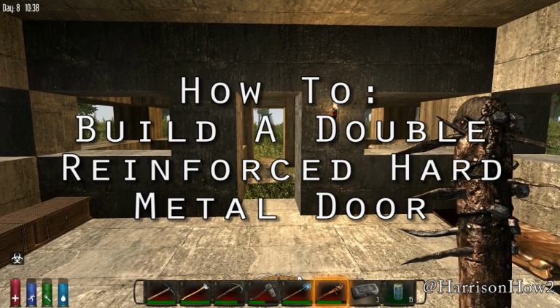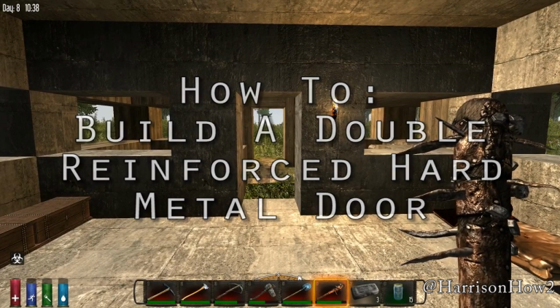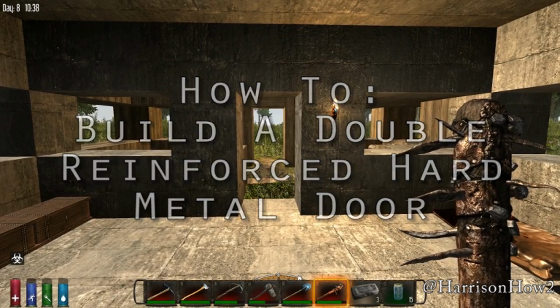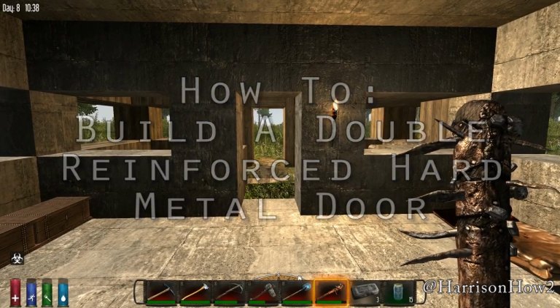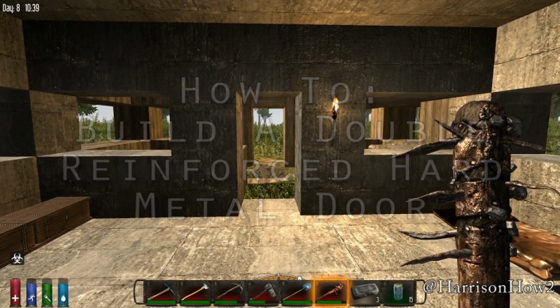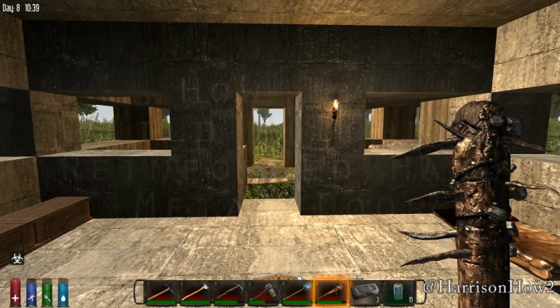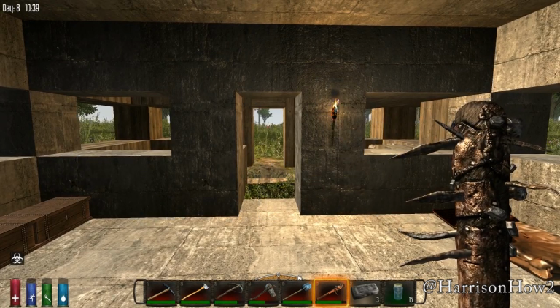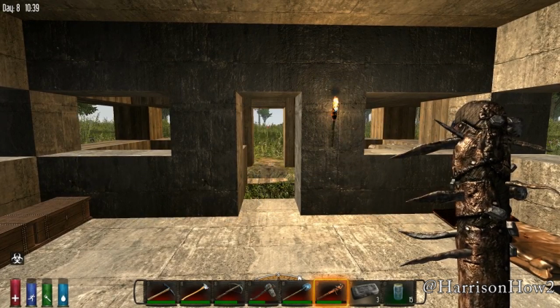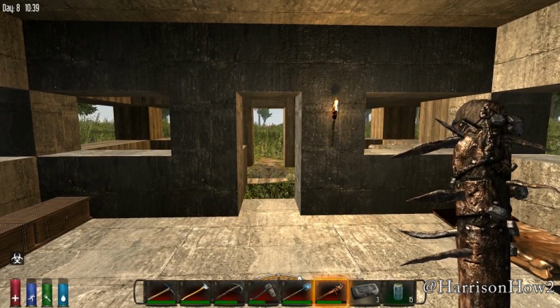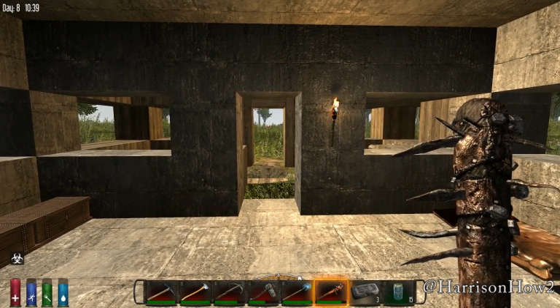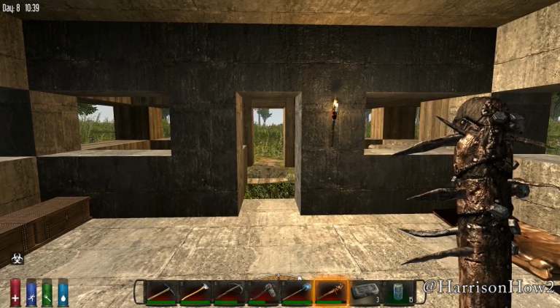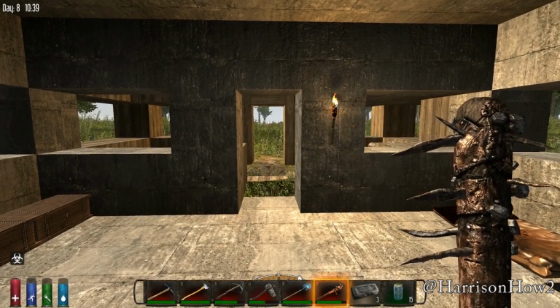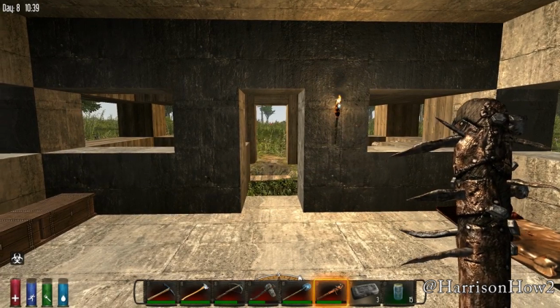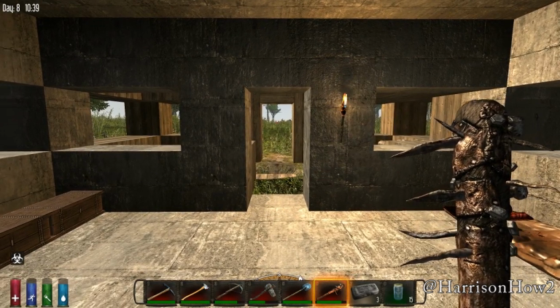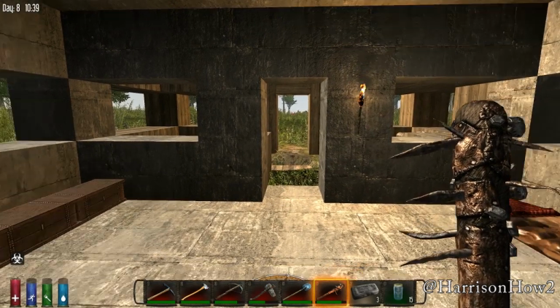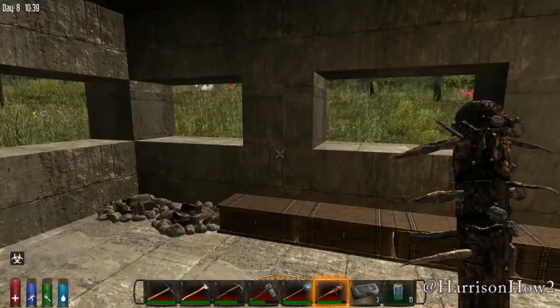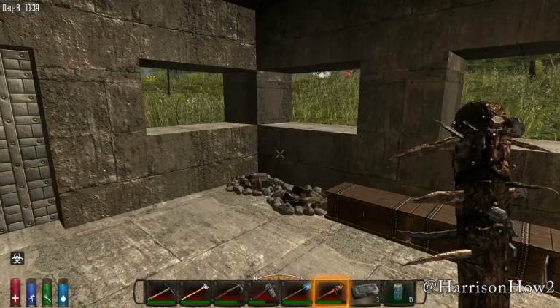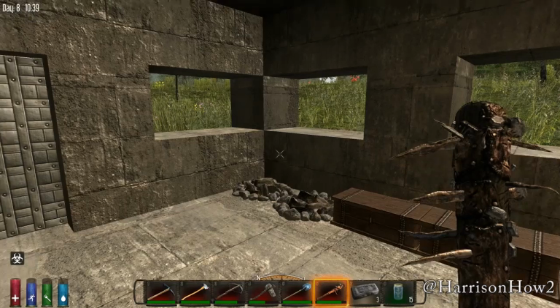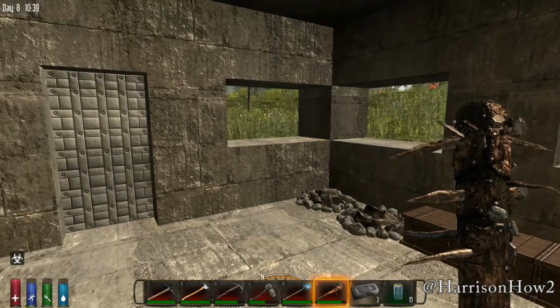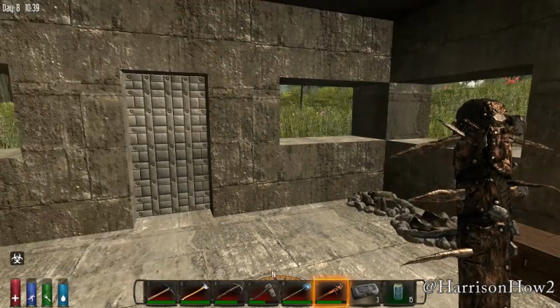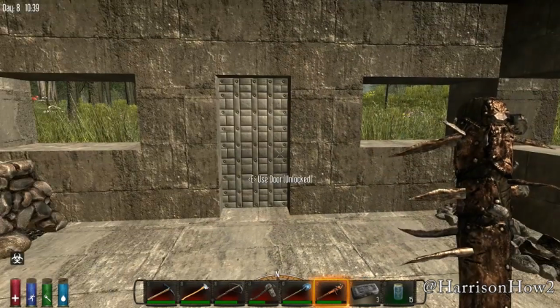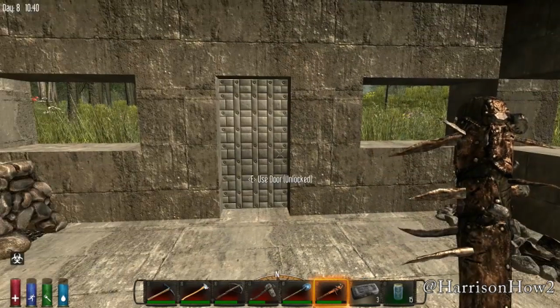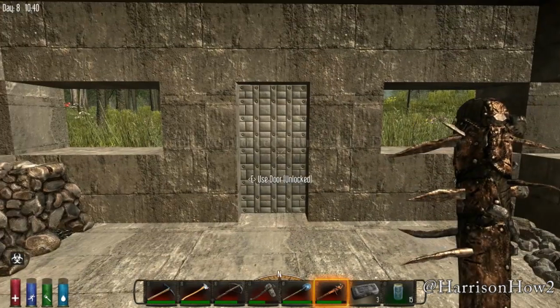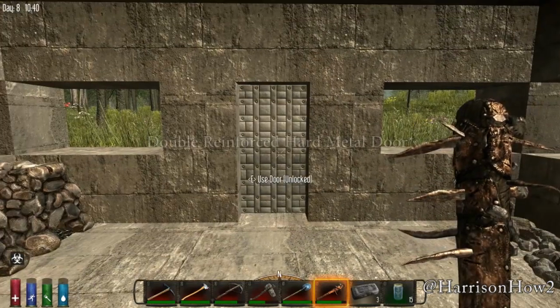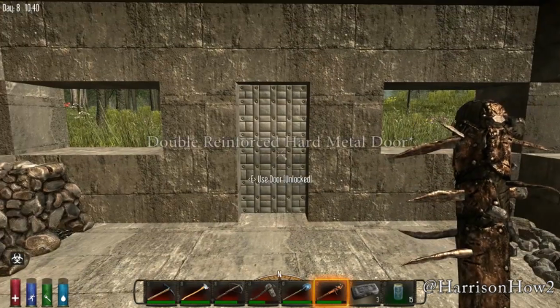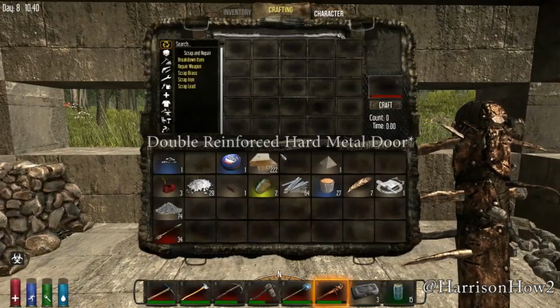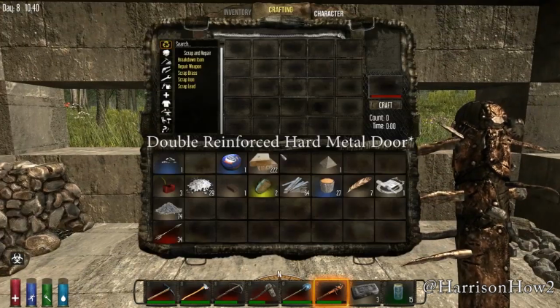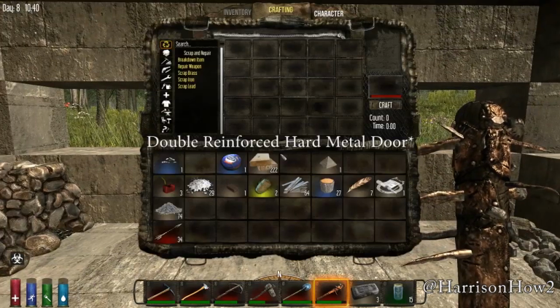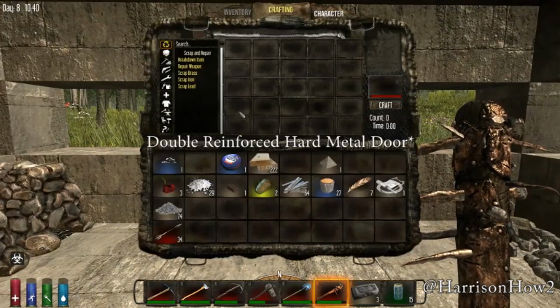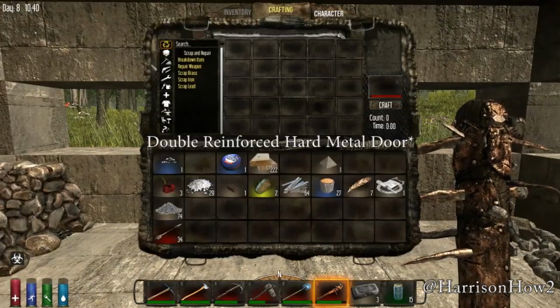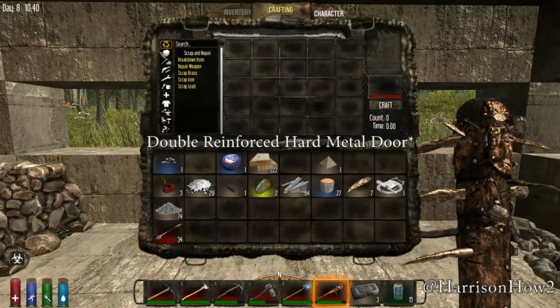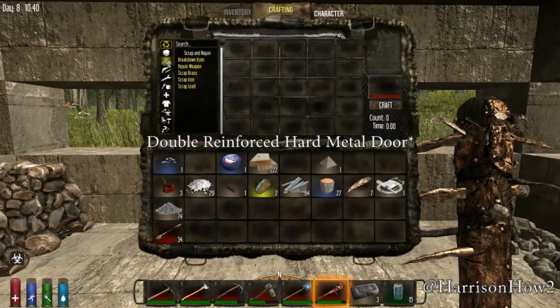Welcome to 7 Days to Die. It's another Harrison How-To. Today we're going to do a reinforced metal door.